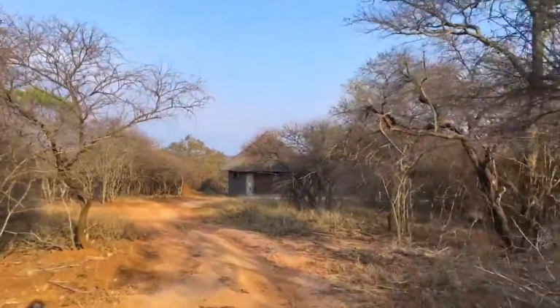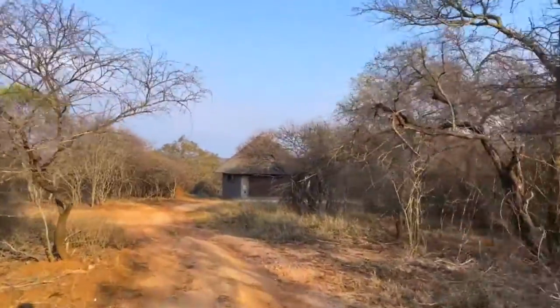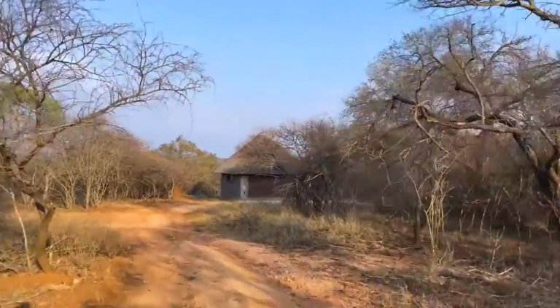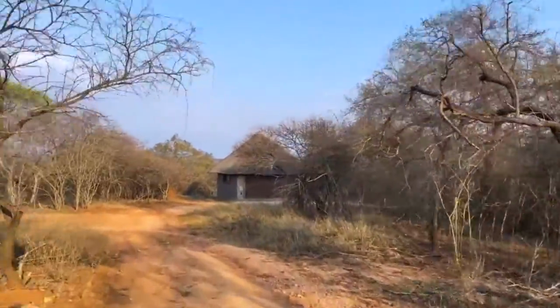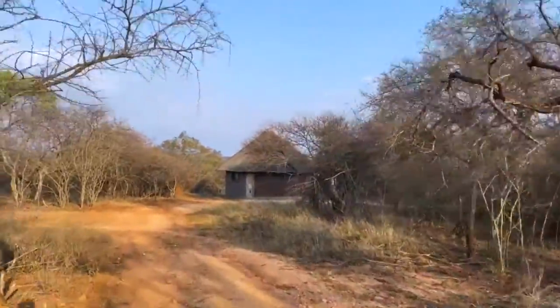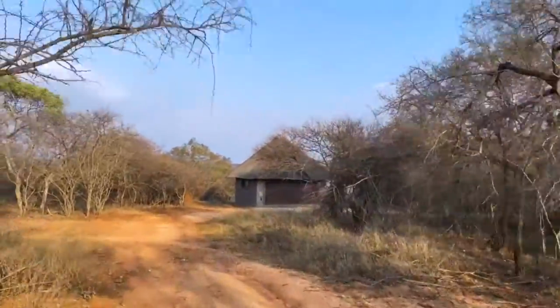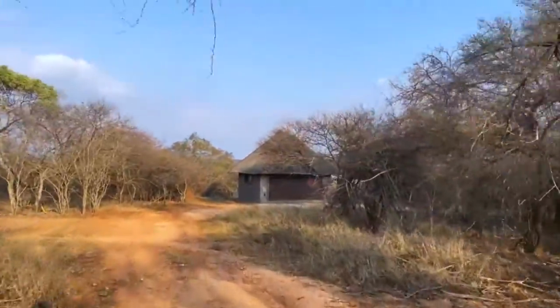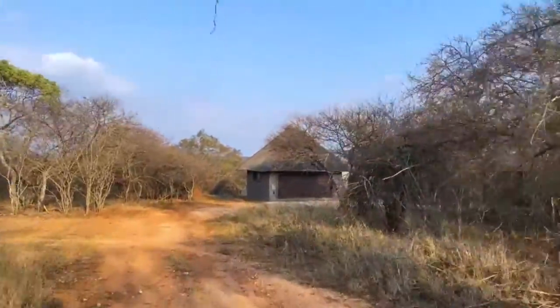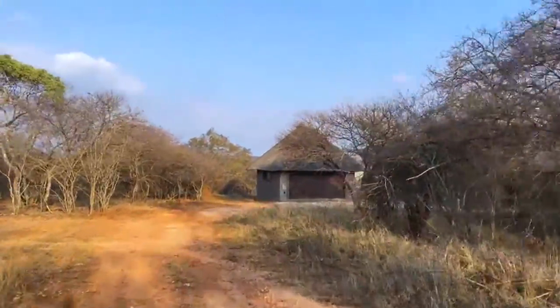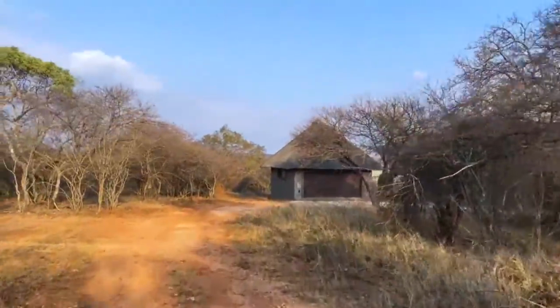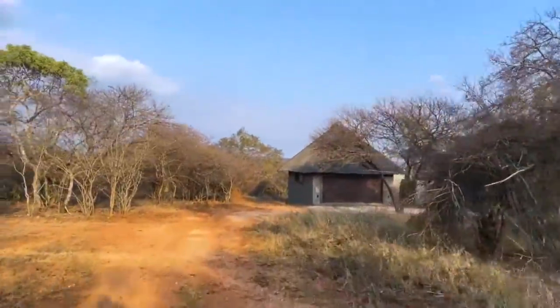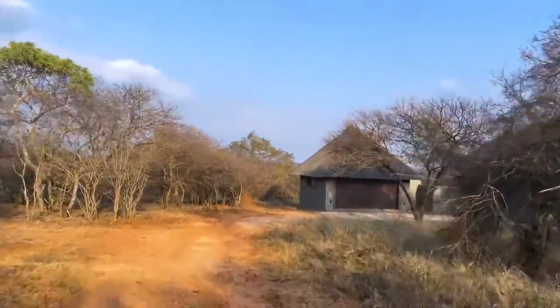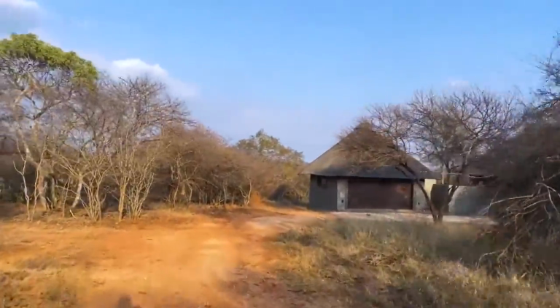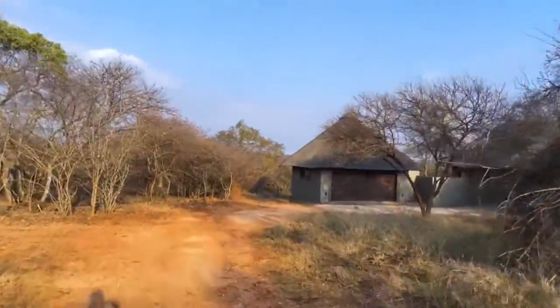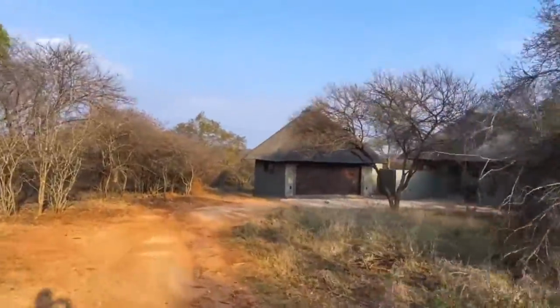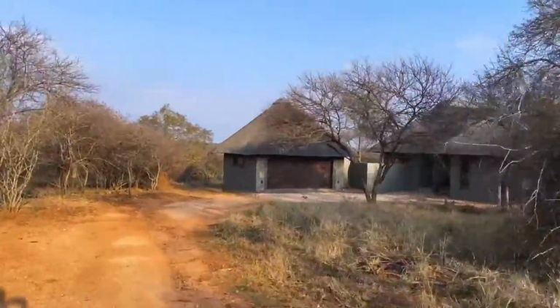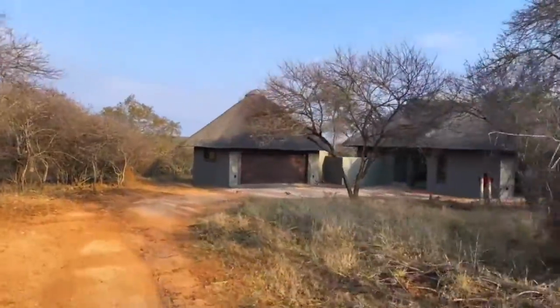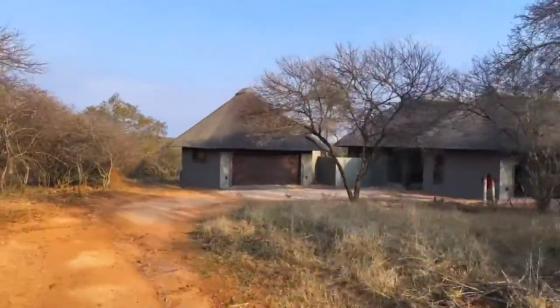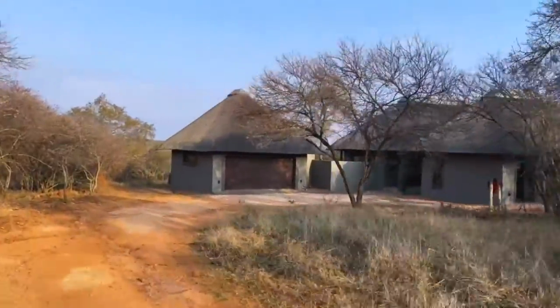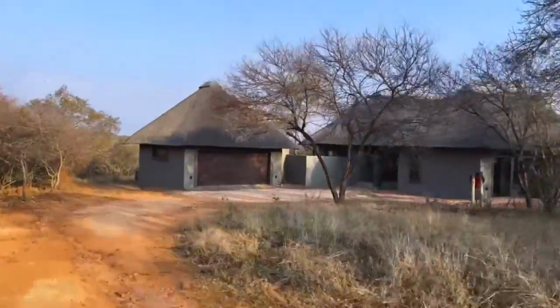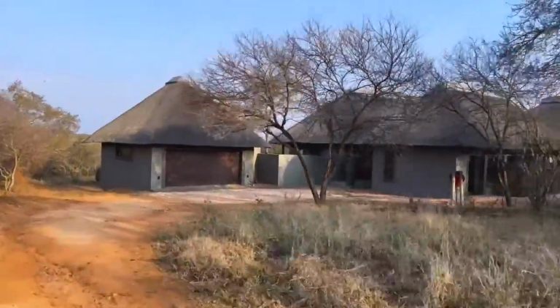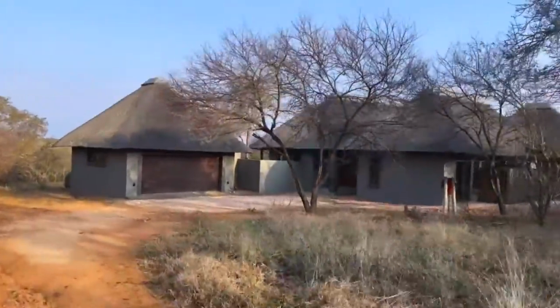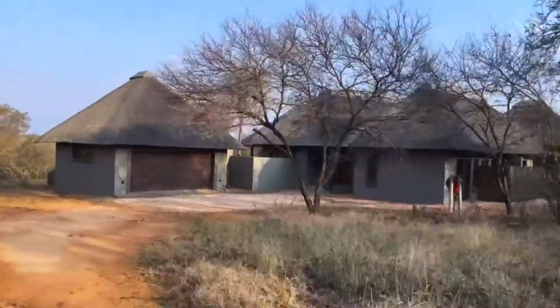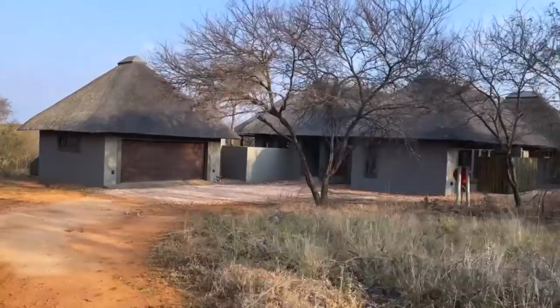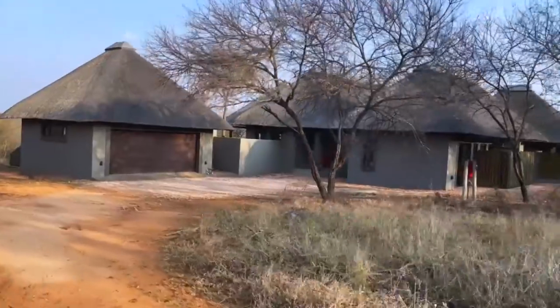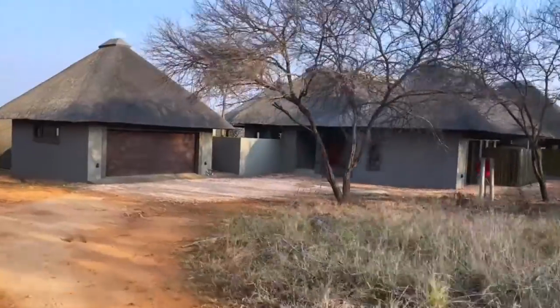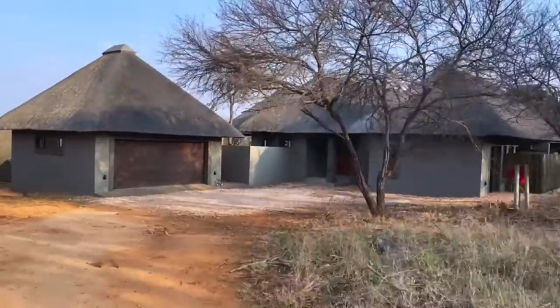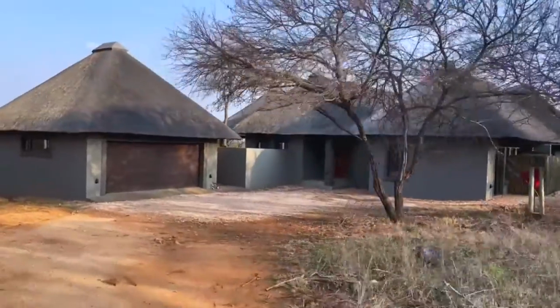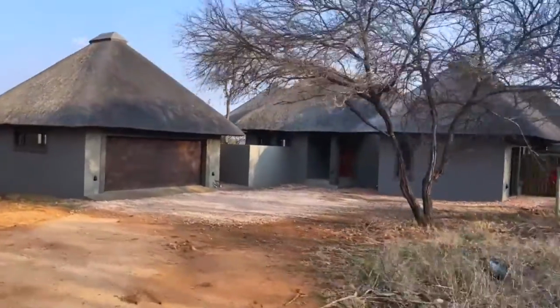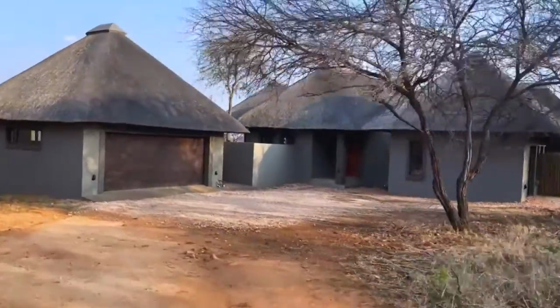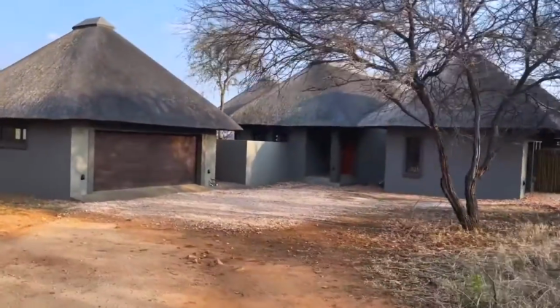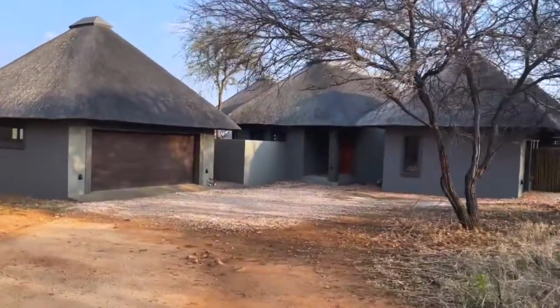Our house, a three-bed, three-bath with a thatched roof, sits in a central area of the reserve.